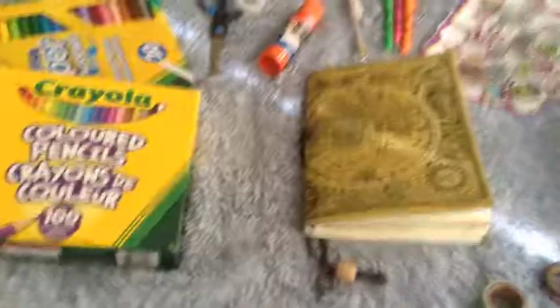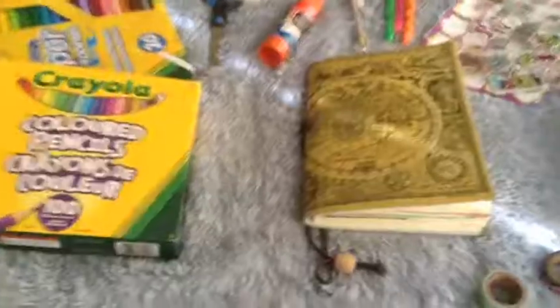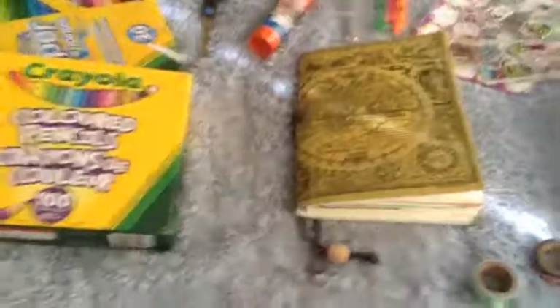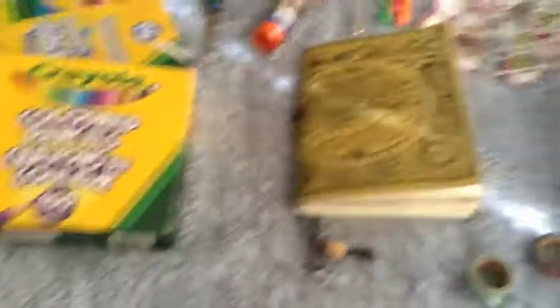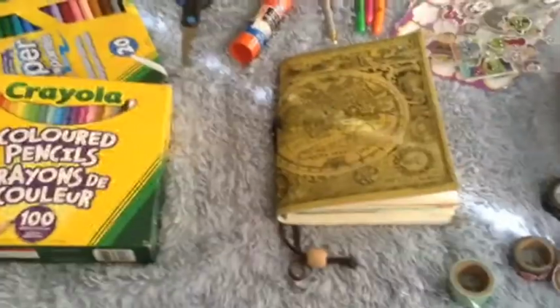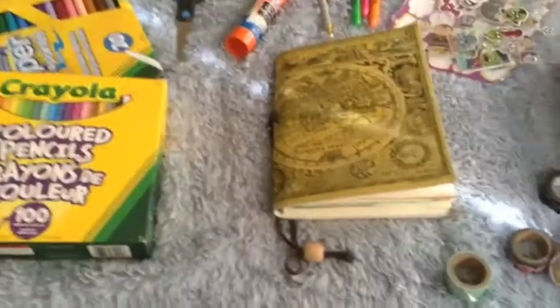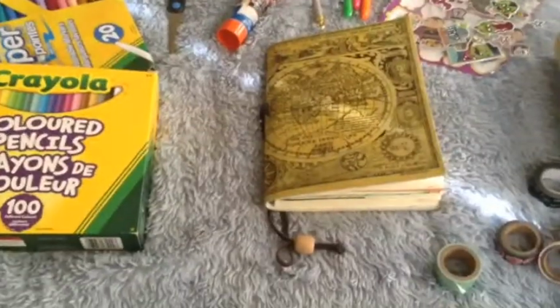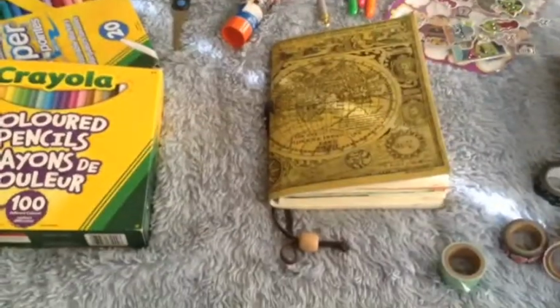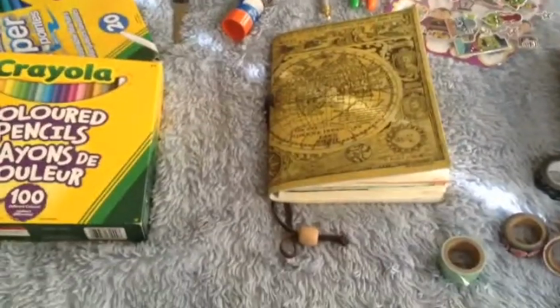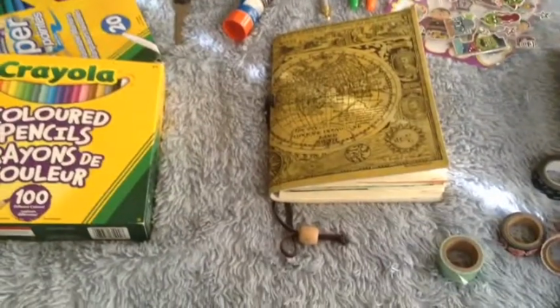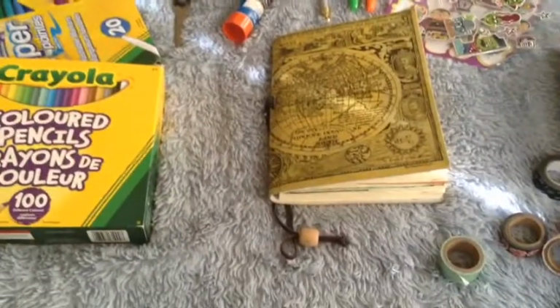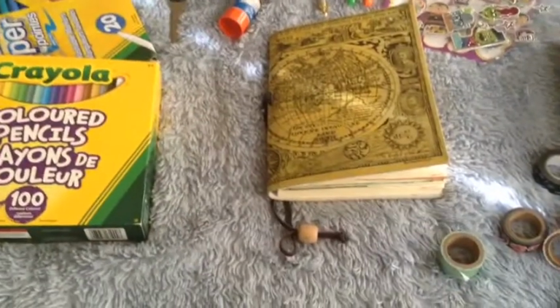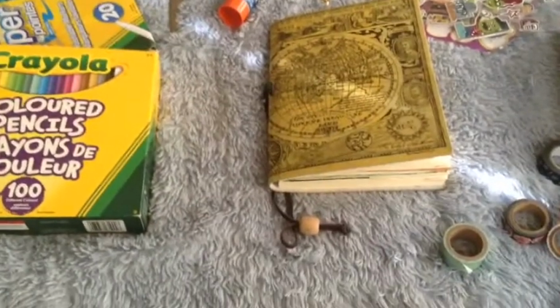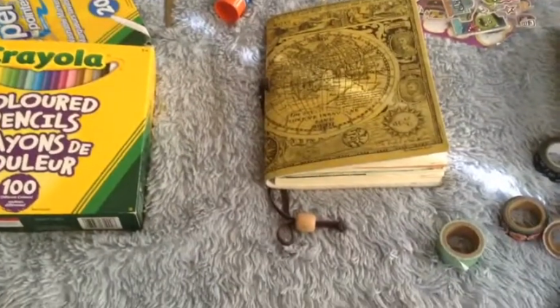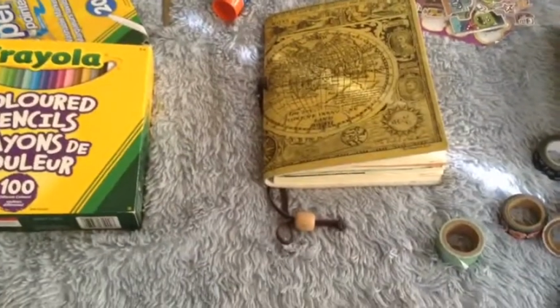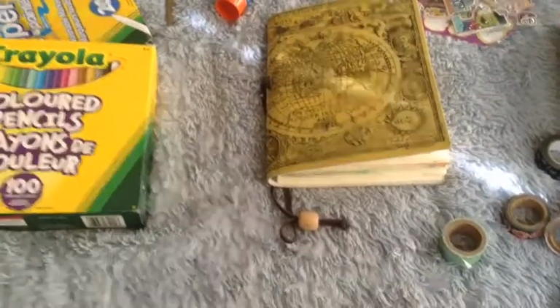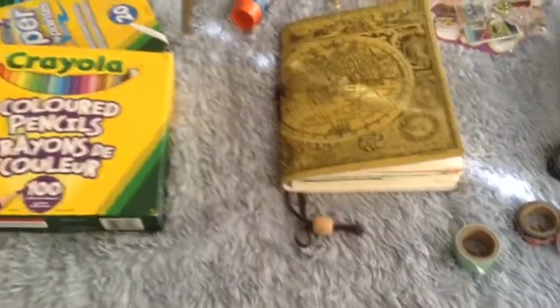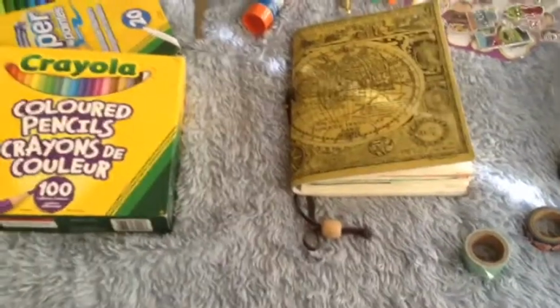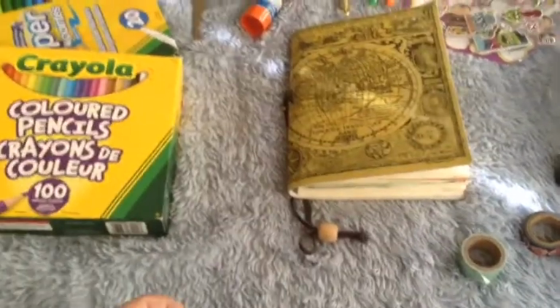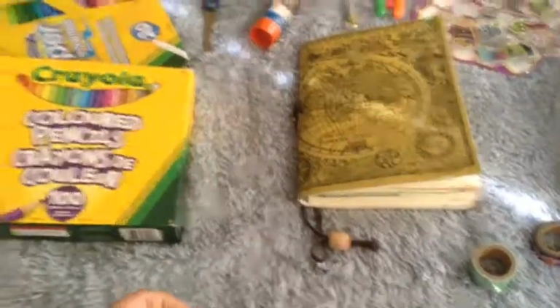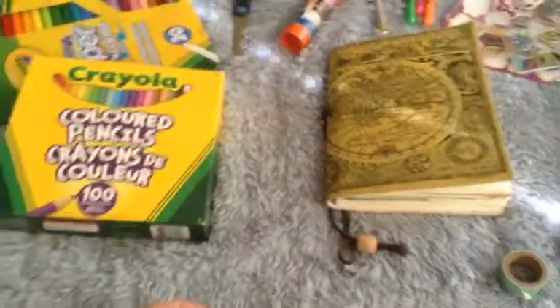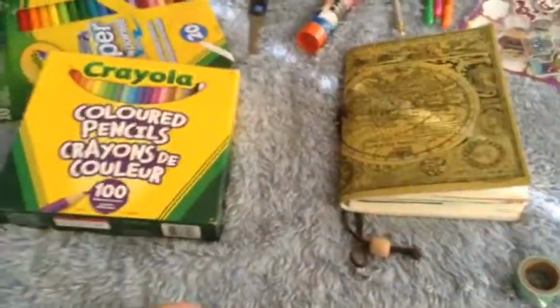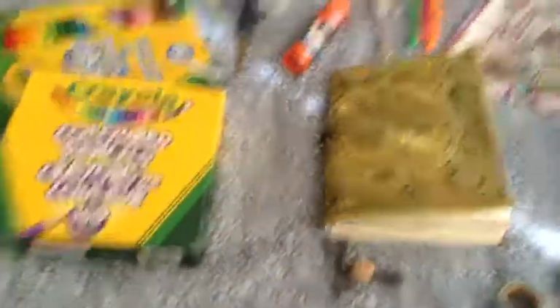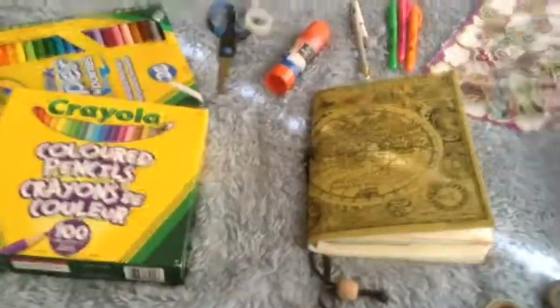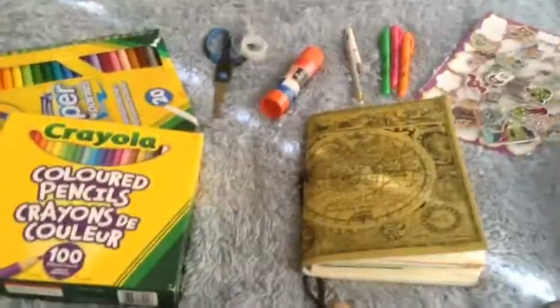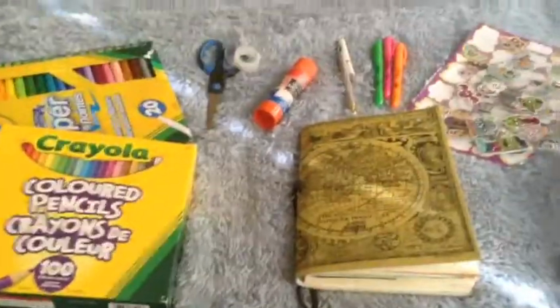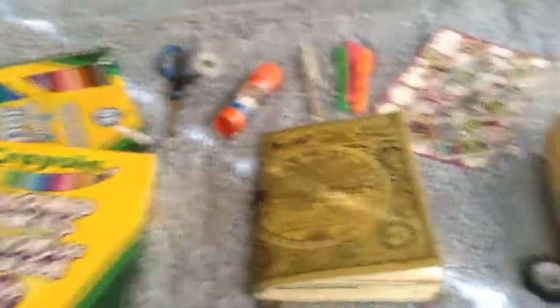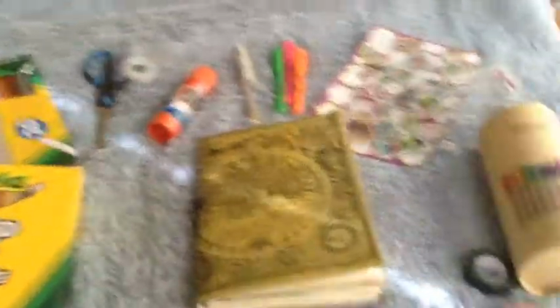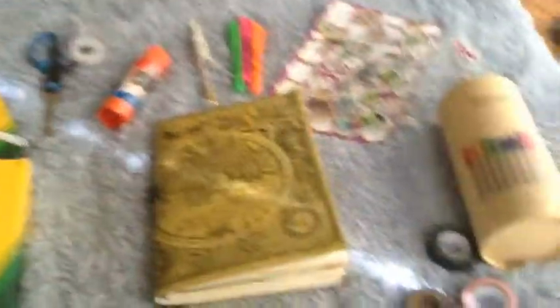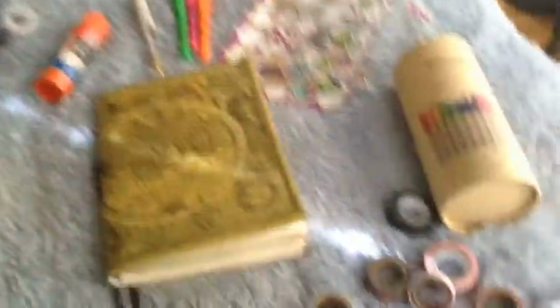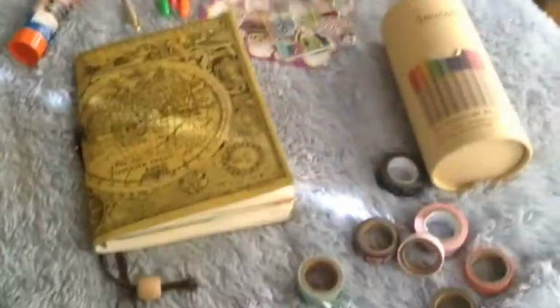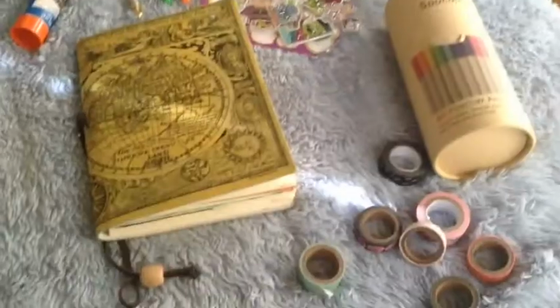Hi guys, it's Katelyn, and today I'm going to be talking about the supplies I use in my journal.